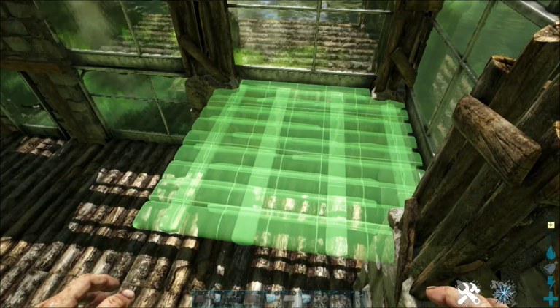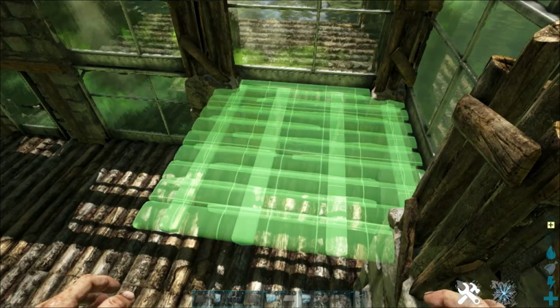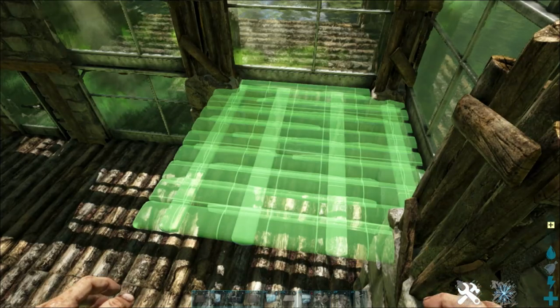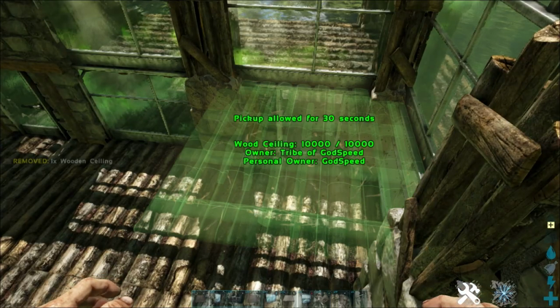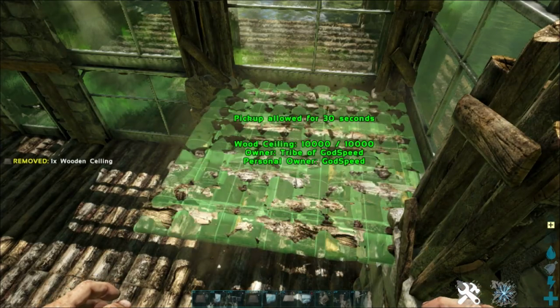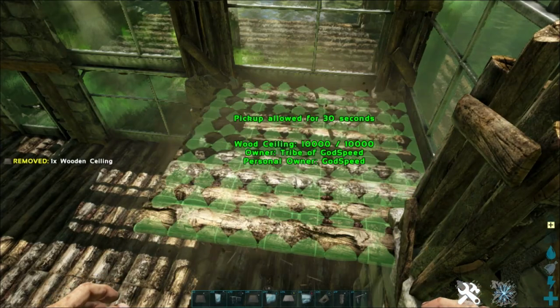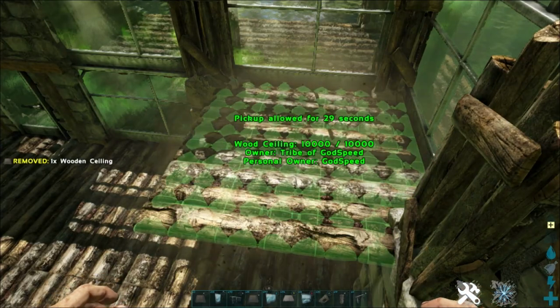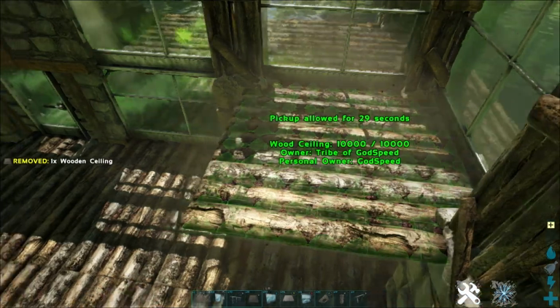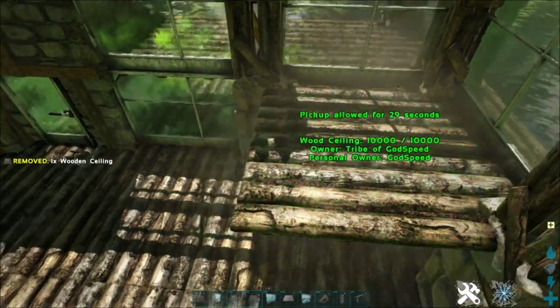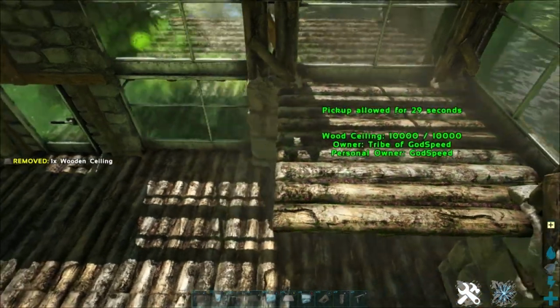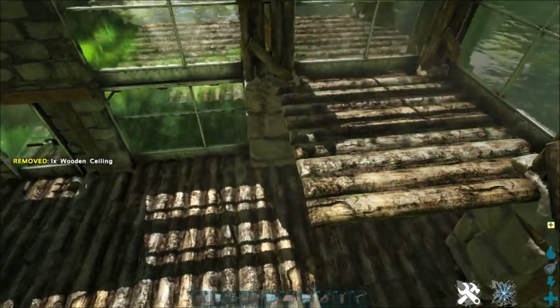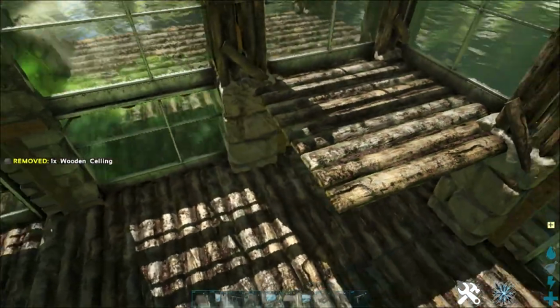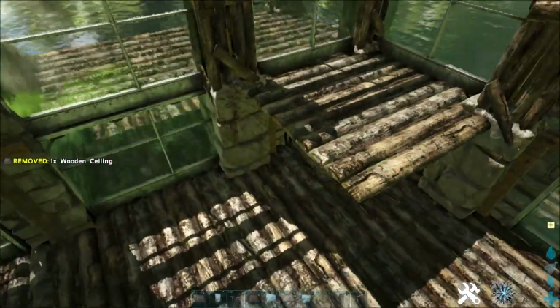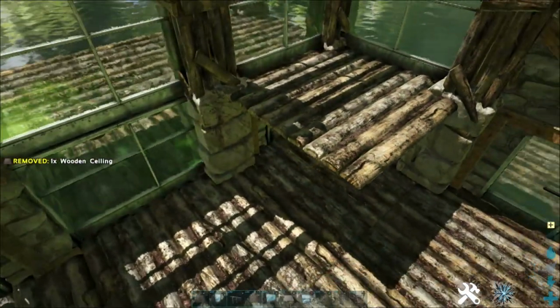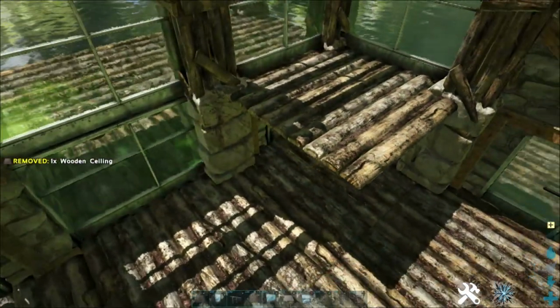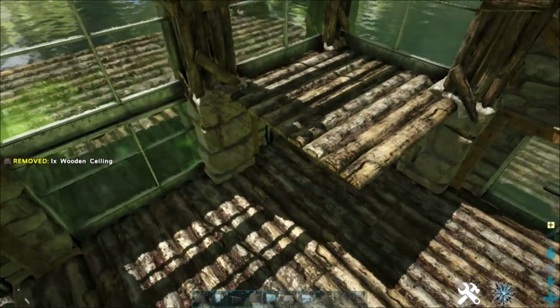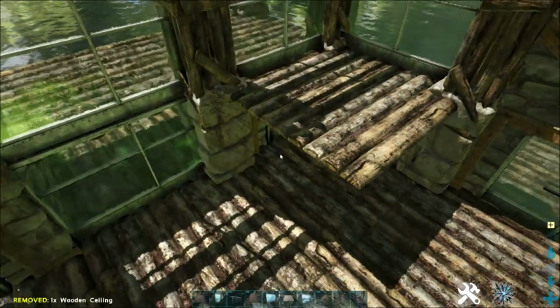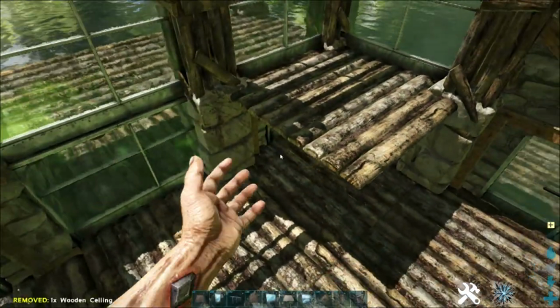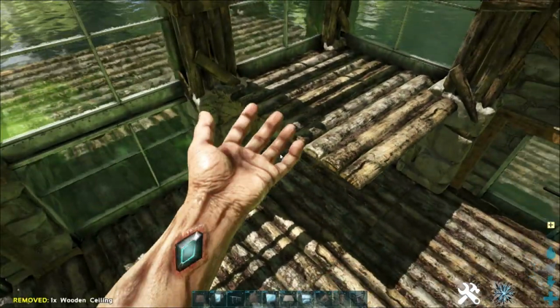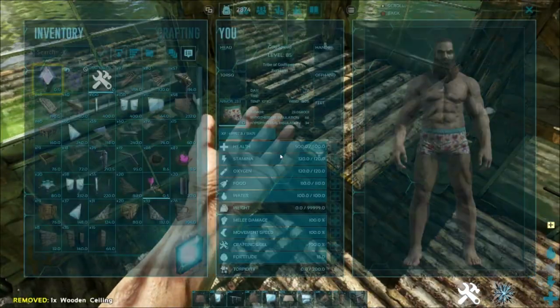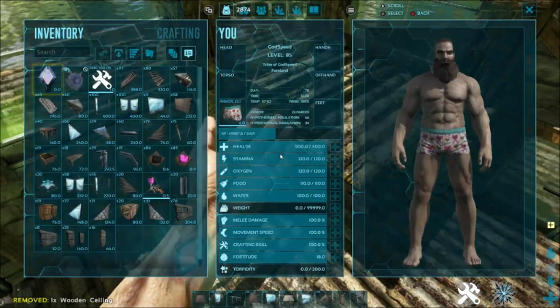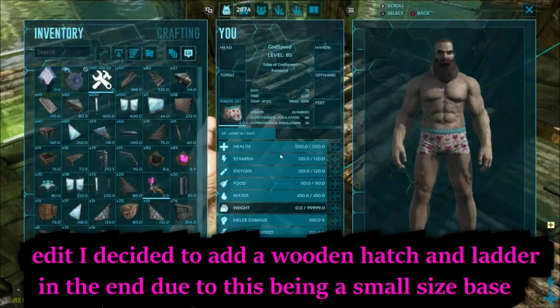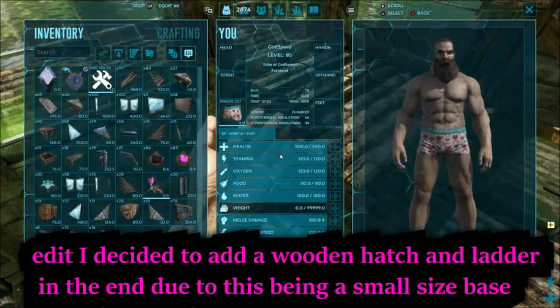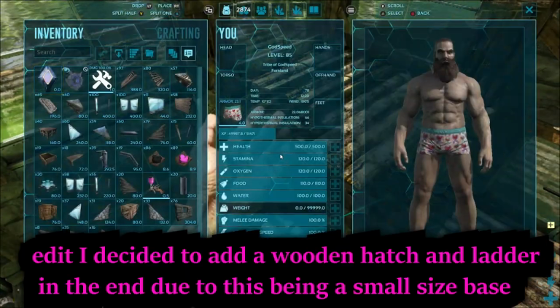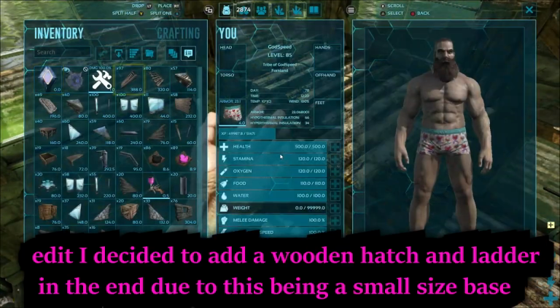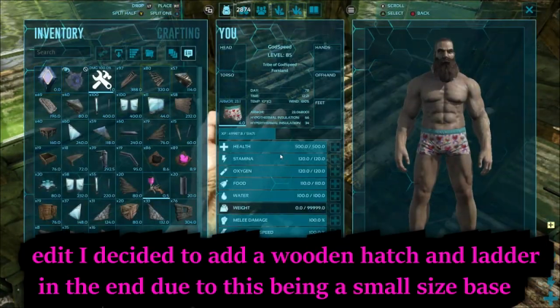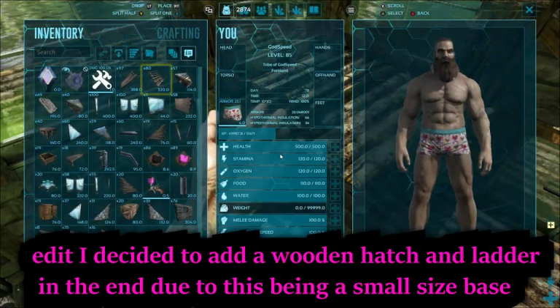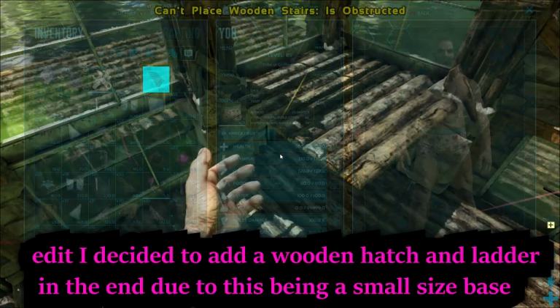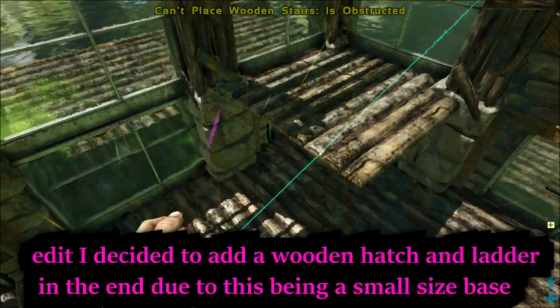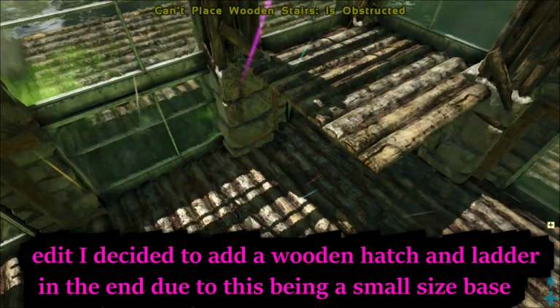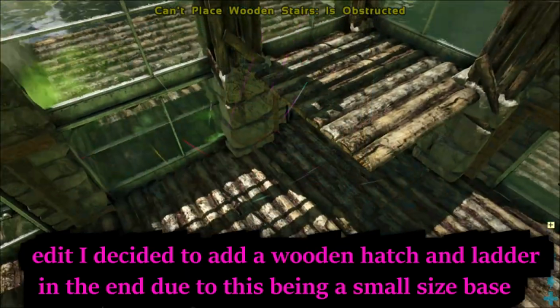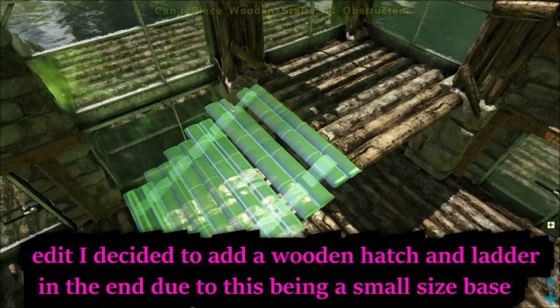Here we're going to snap a wooden ceiling followed by a wooden staircase.